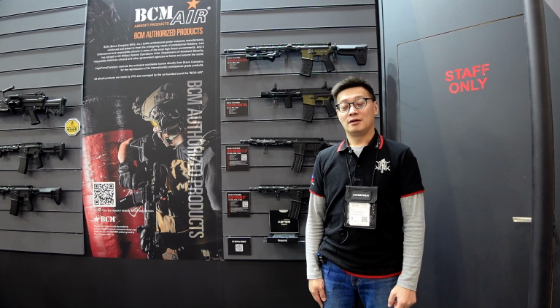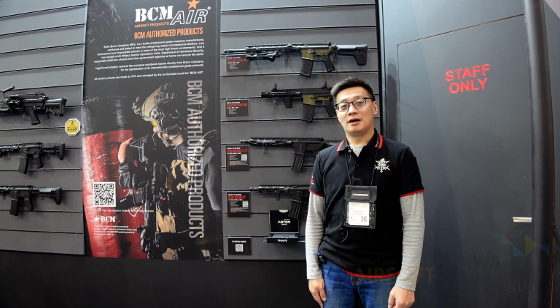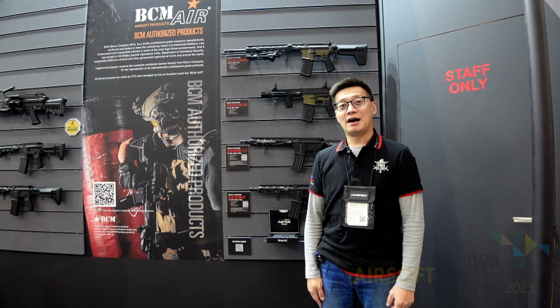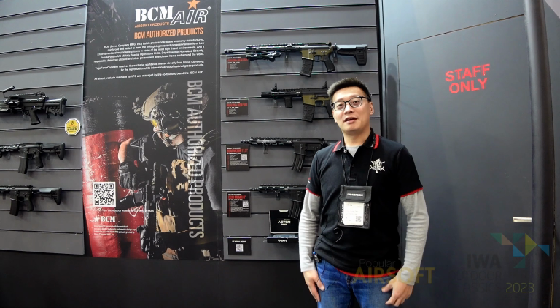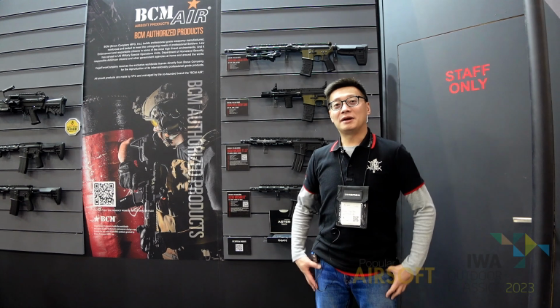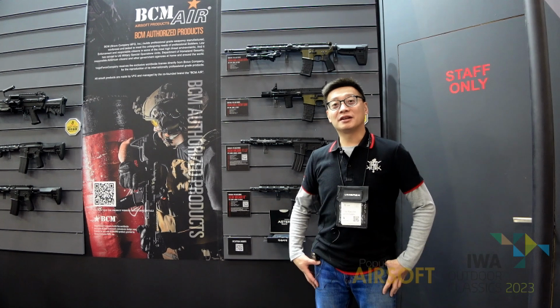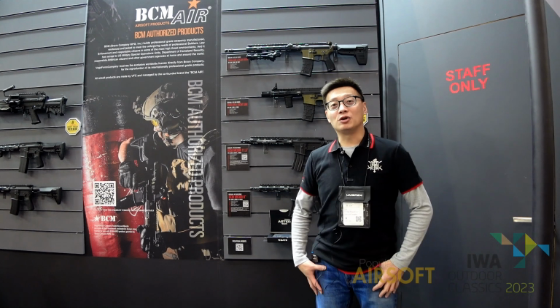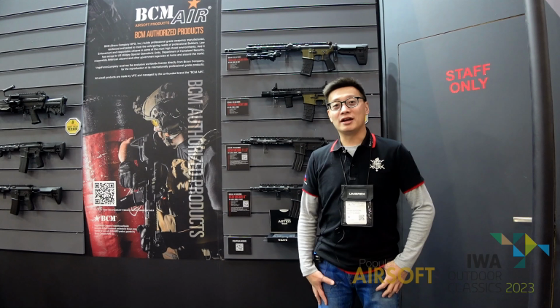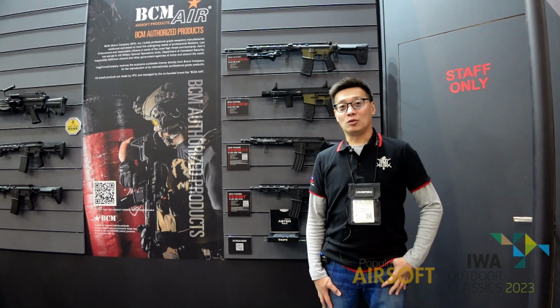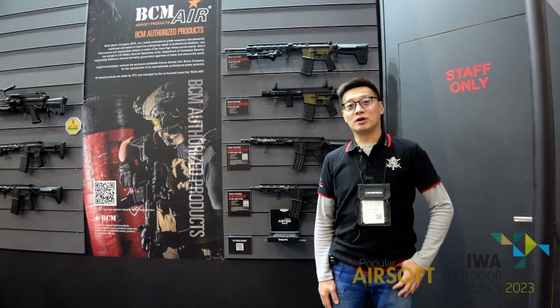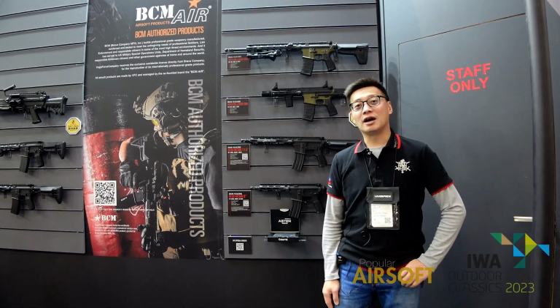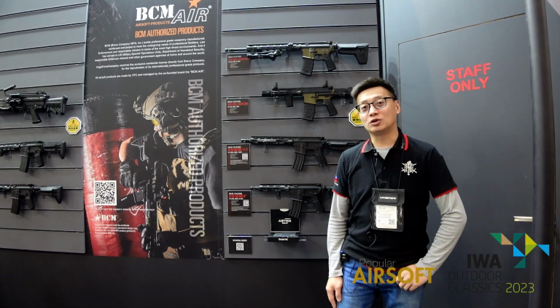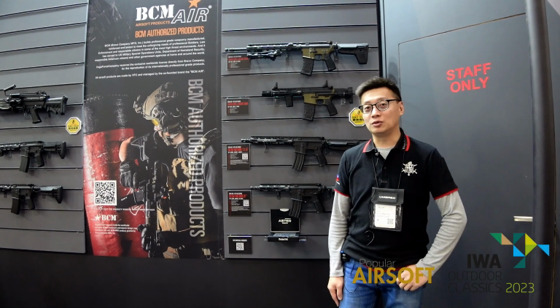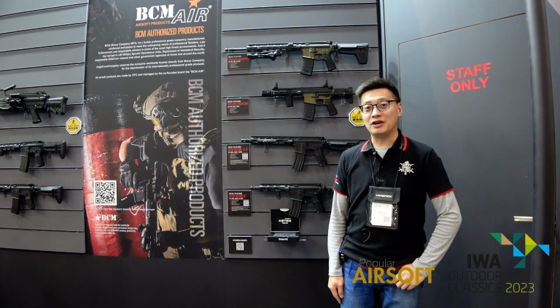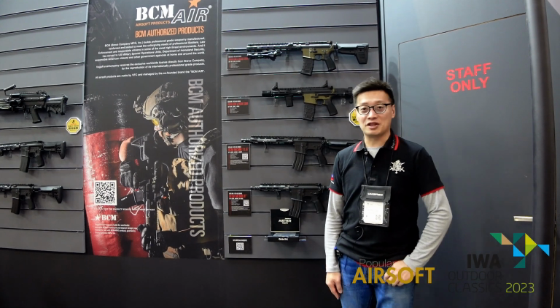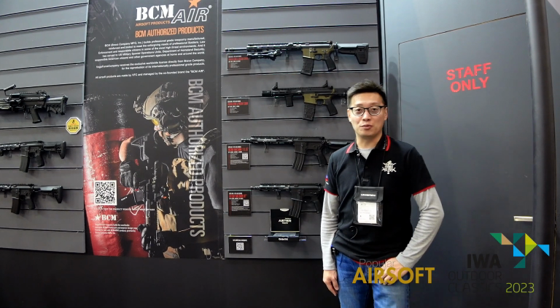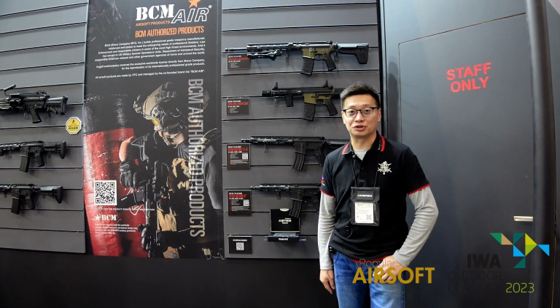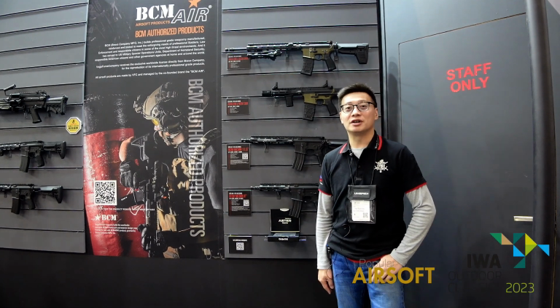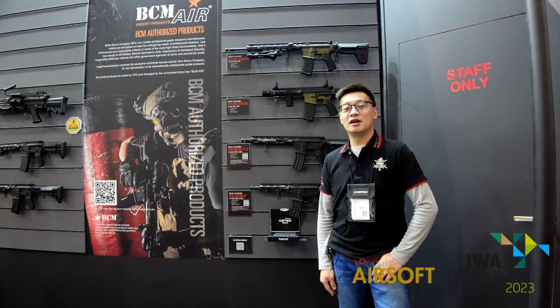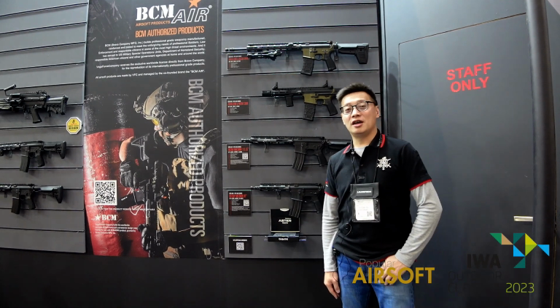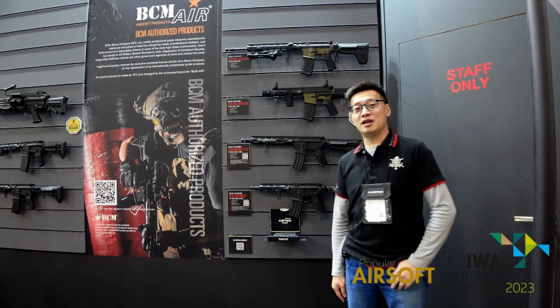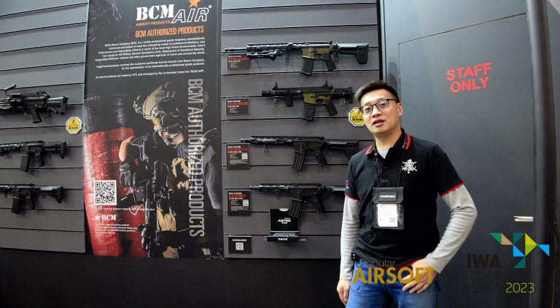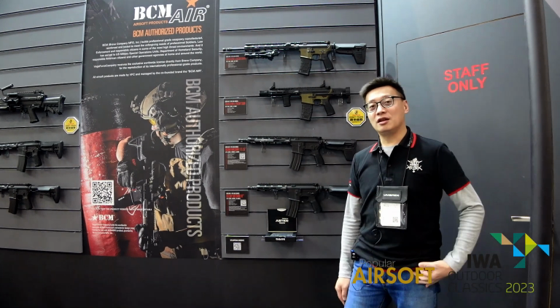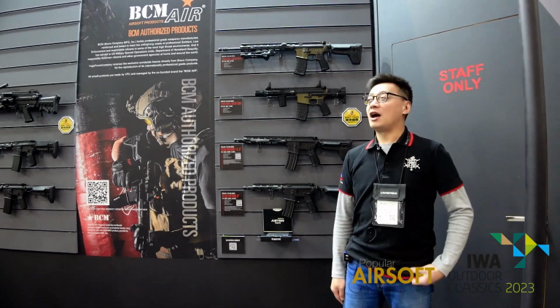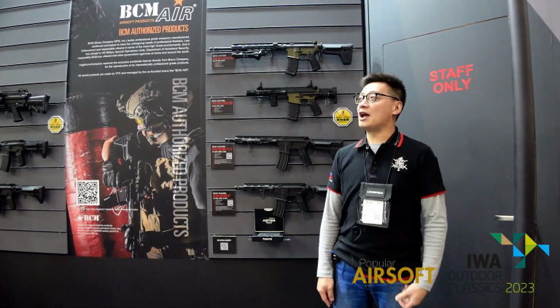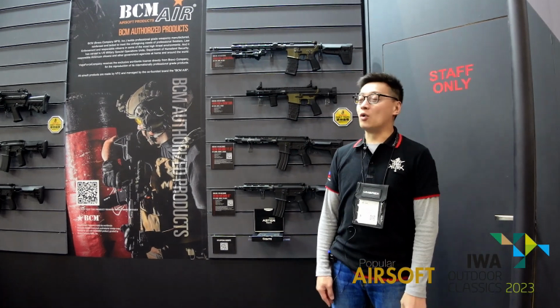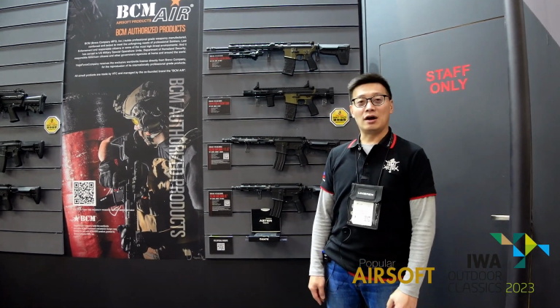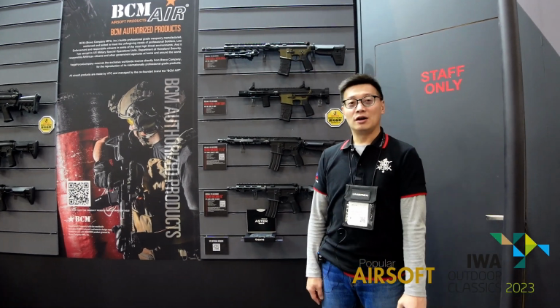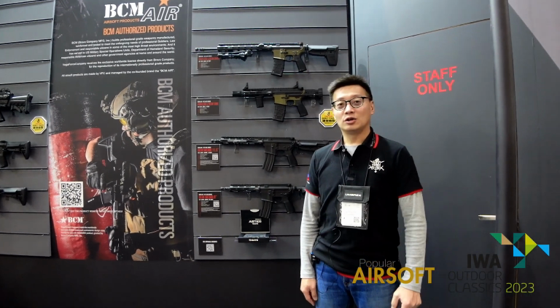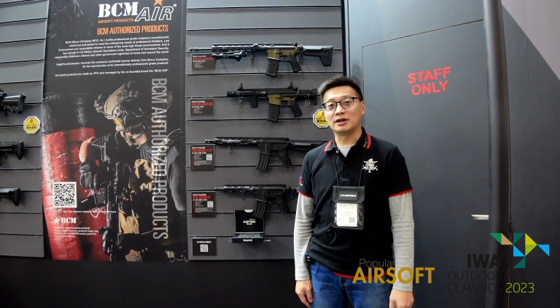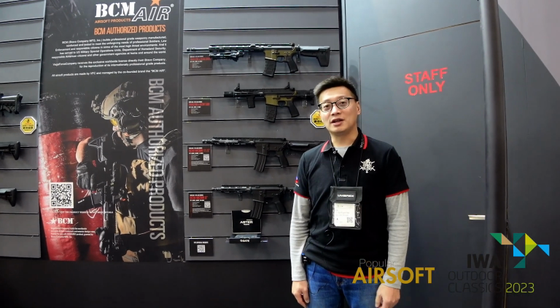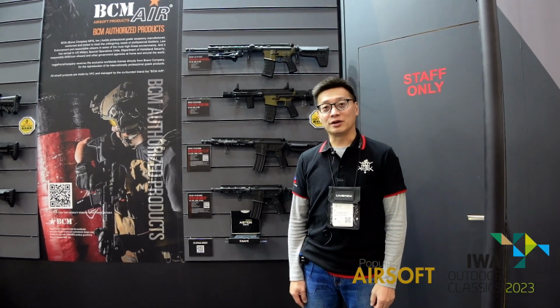Hi, my name is Ryan. Welcome to the VFC booth at IWA 2023.